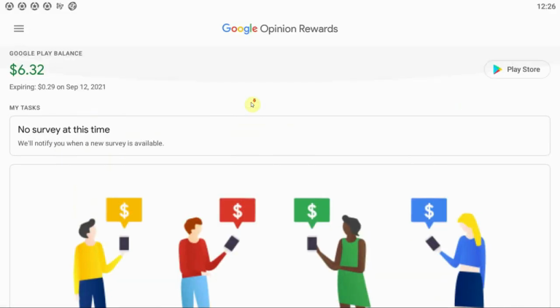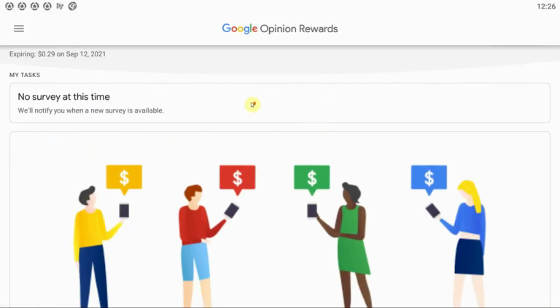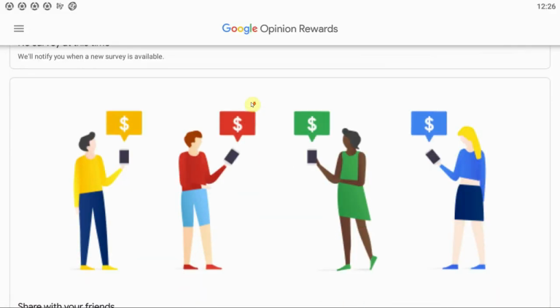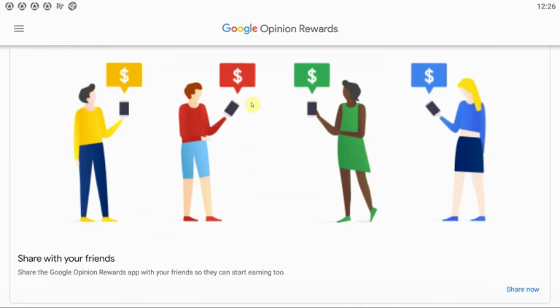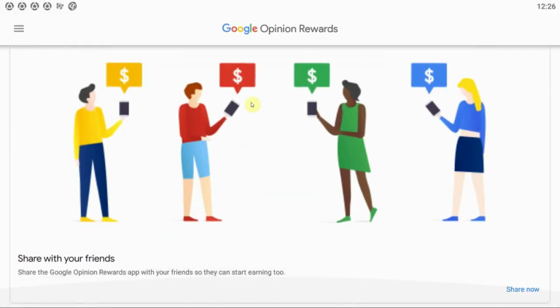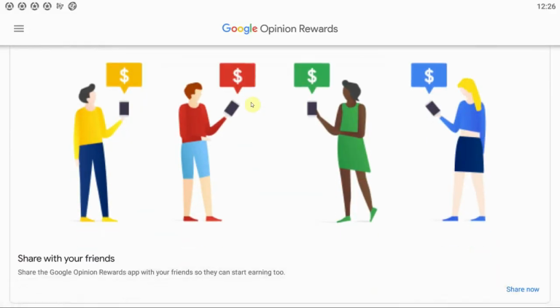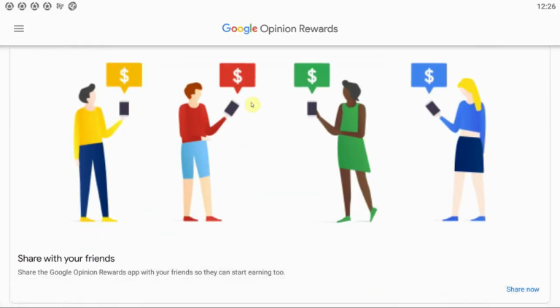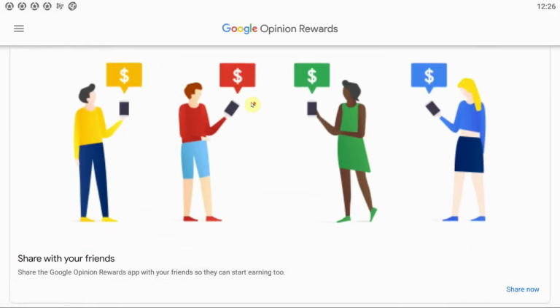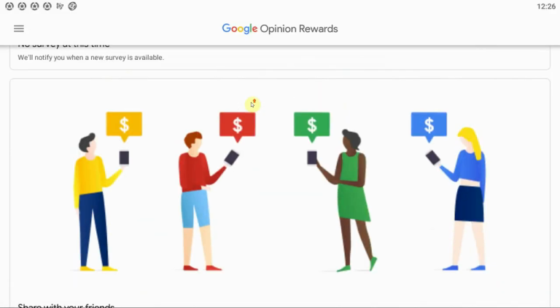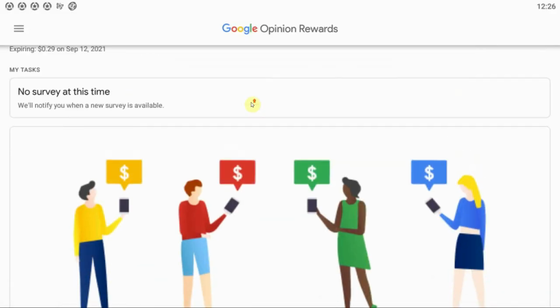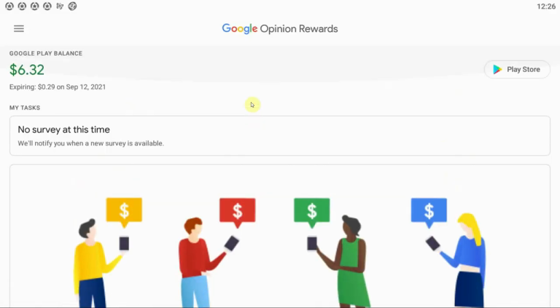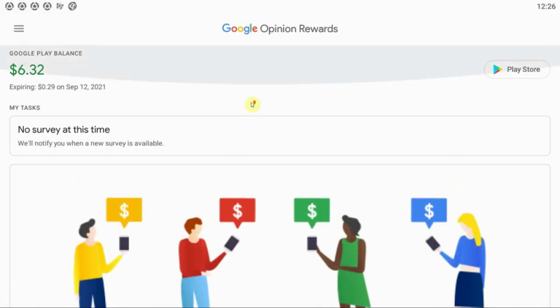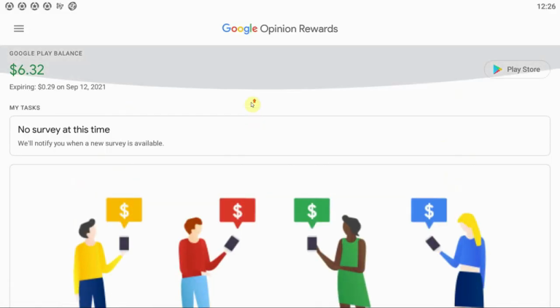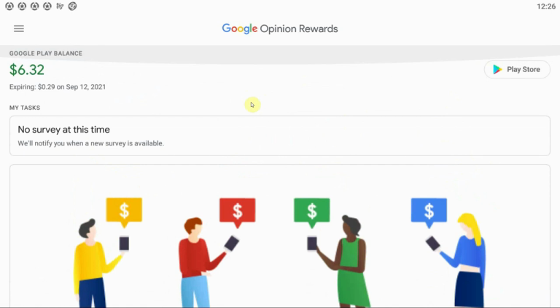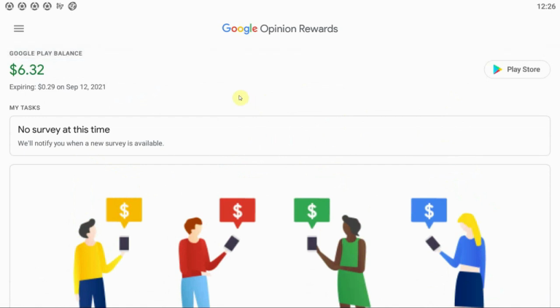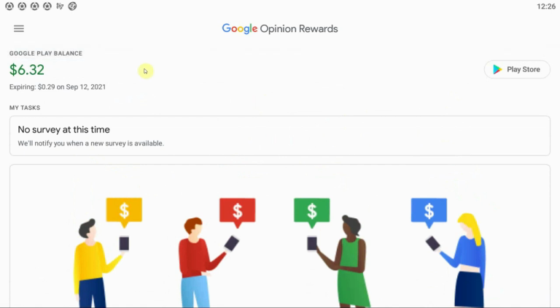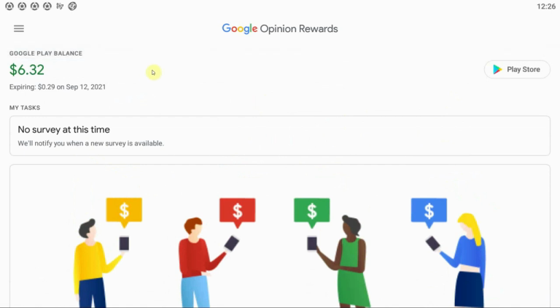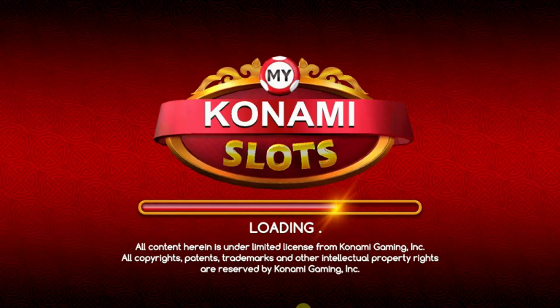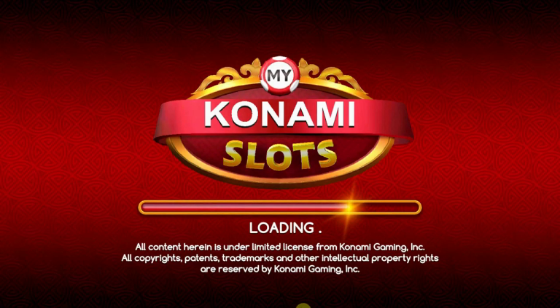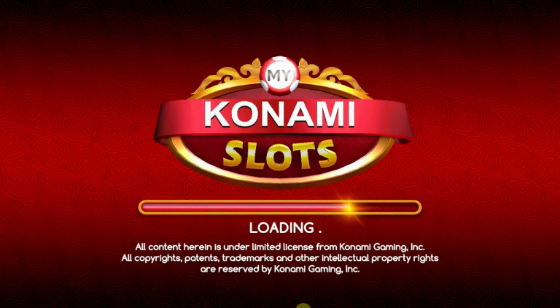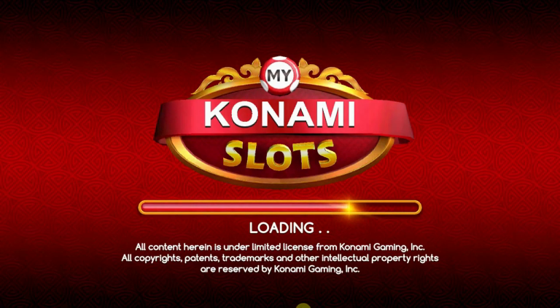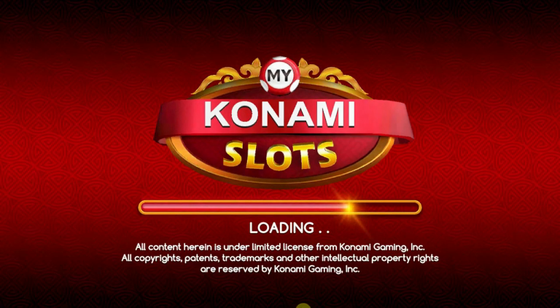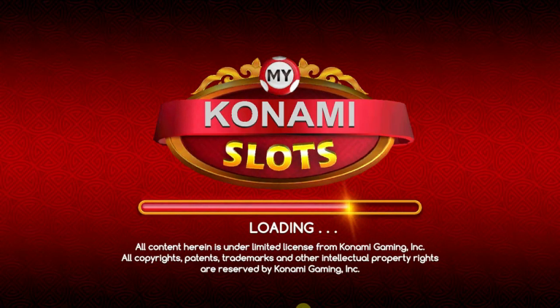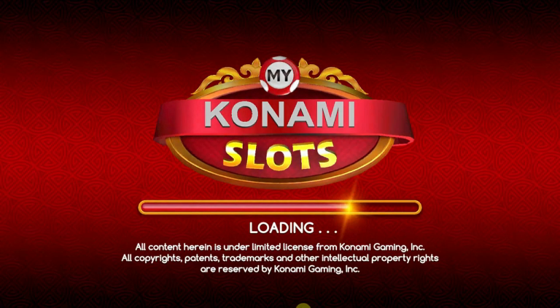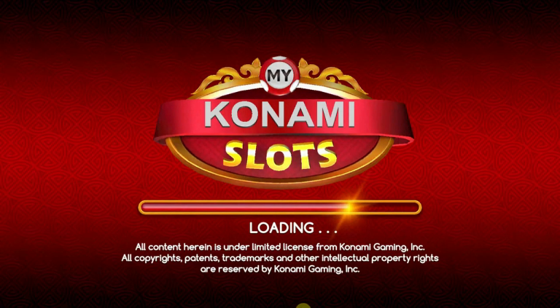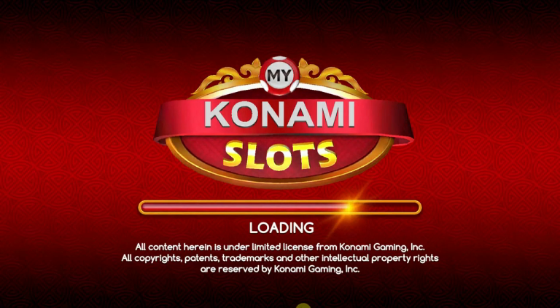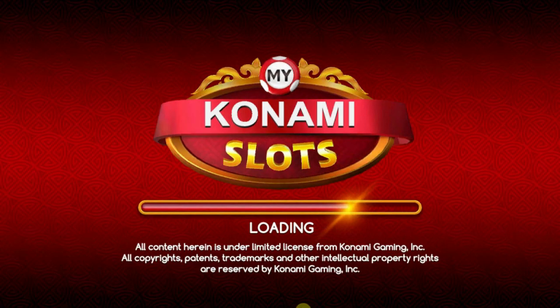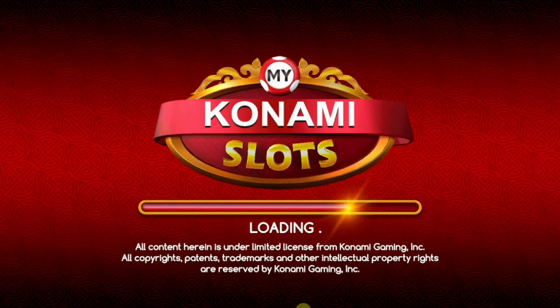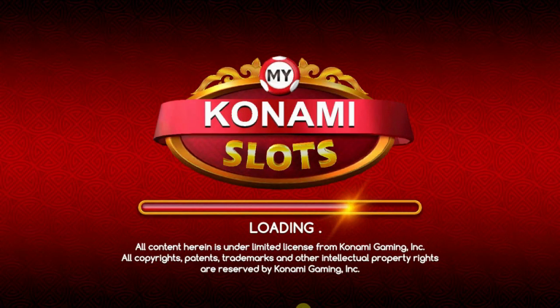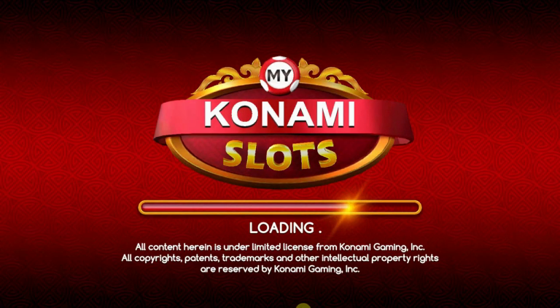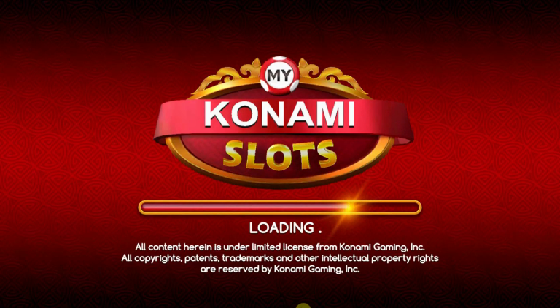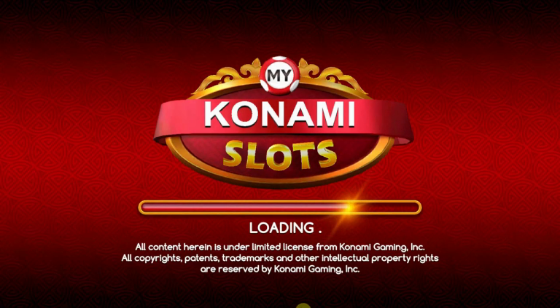You see where I'm going with this. Over time you'll collect more and more credits, and then you get to move on to the next step. Open the myKonami app and search for the deals.